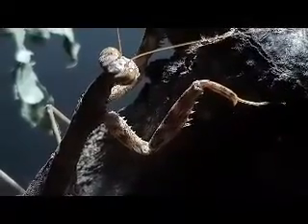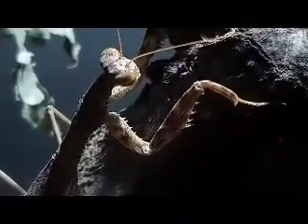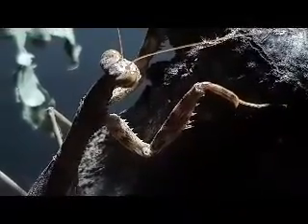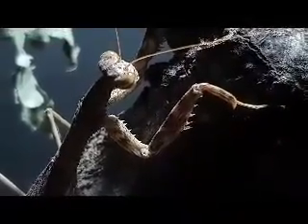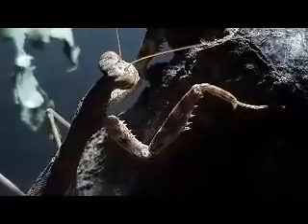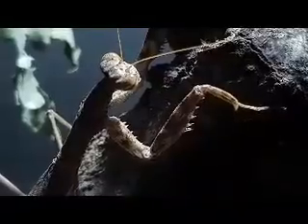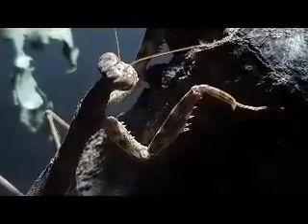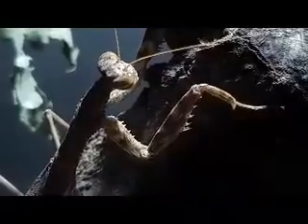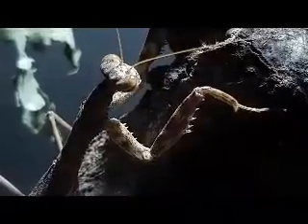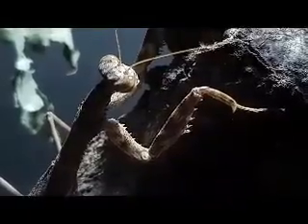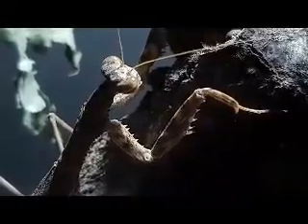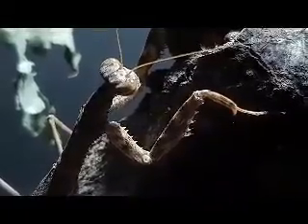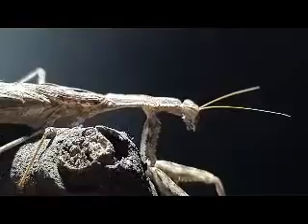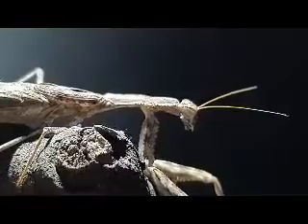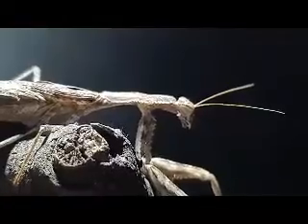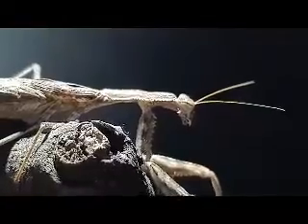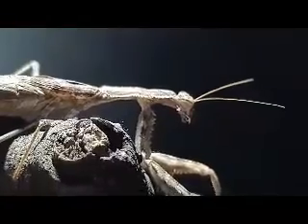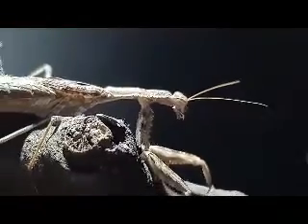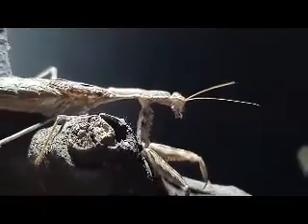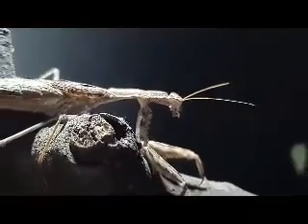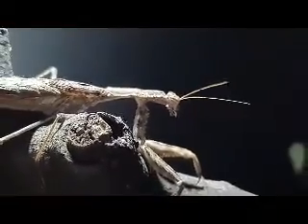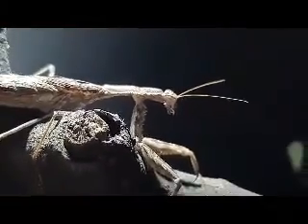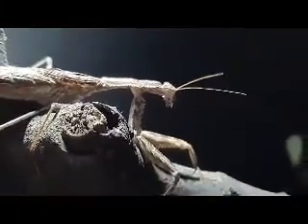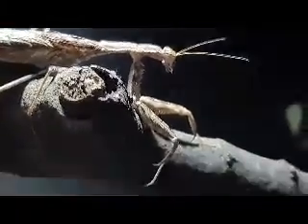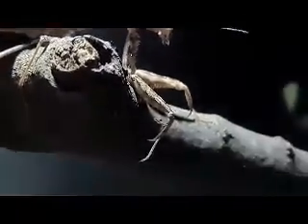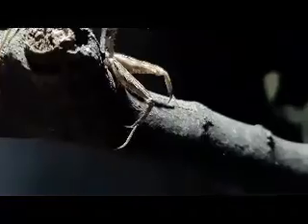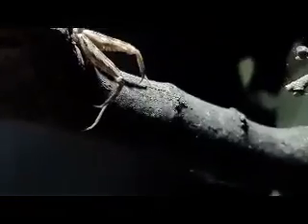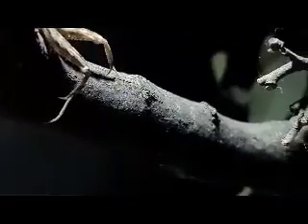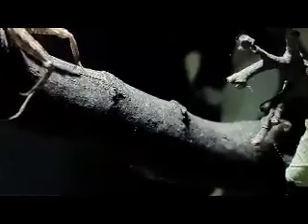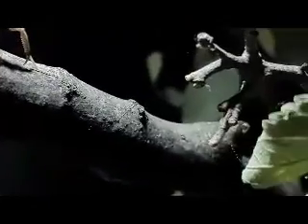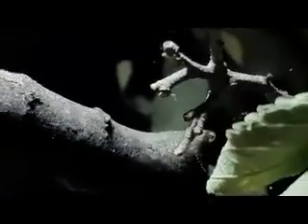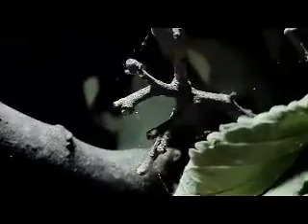The mantis is capable of taking down prey much larger than itself, including other insects, spiders, and even small lizards.